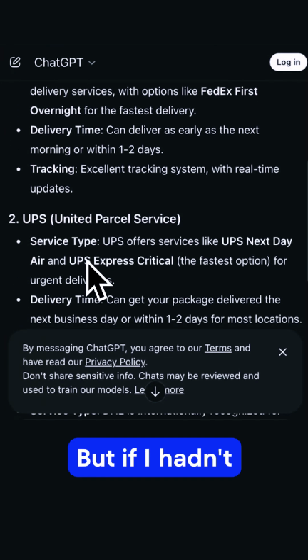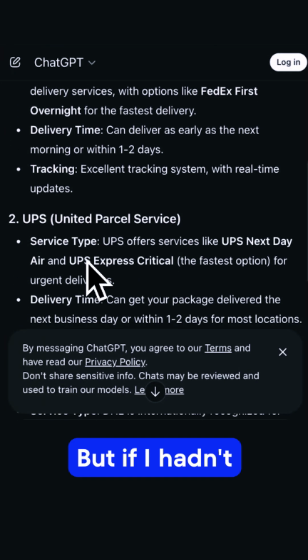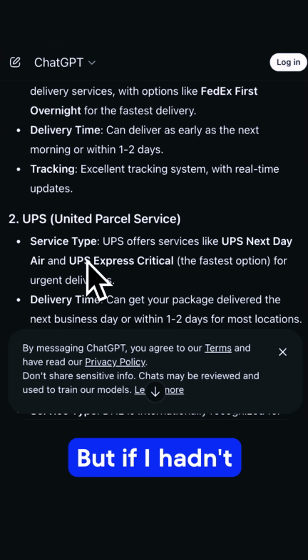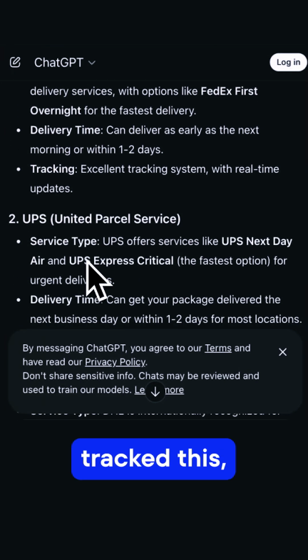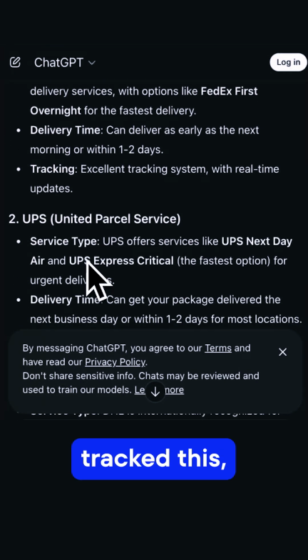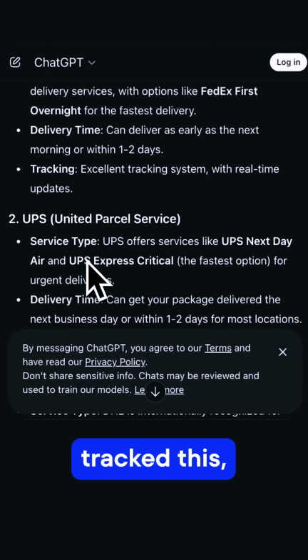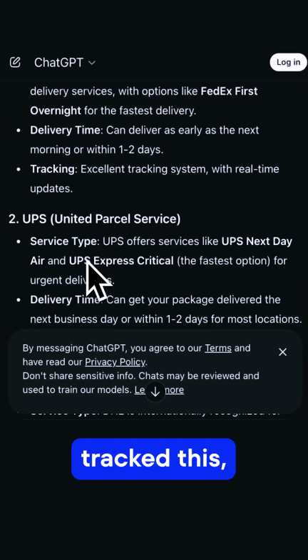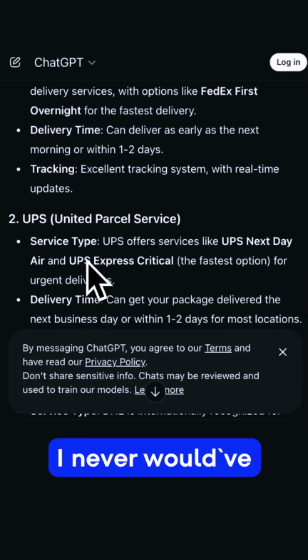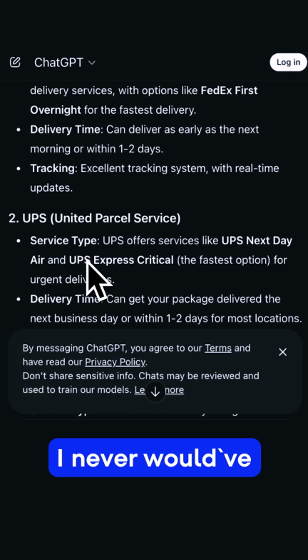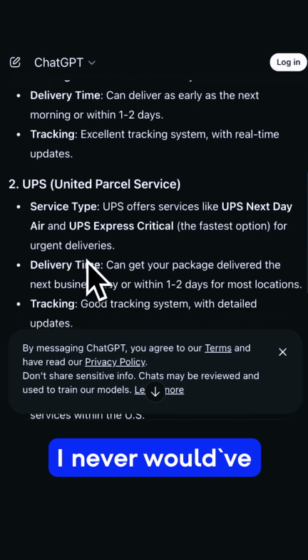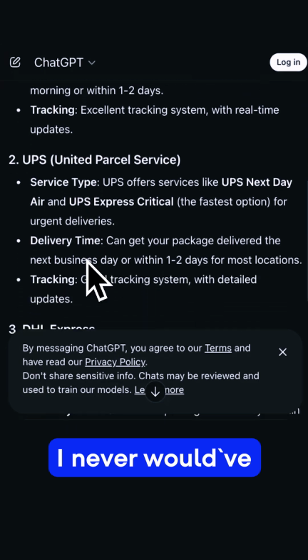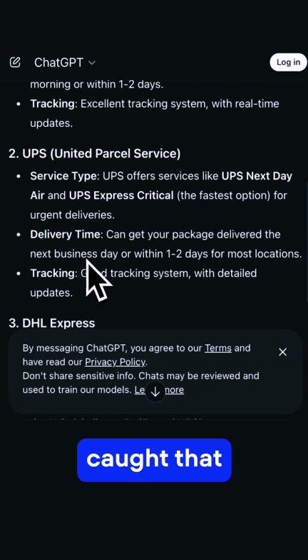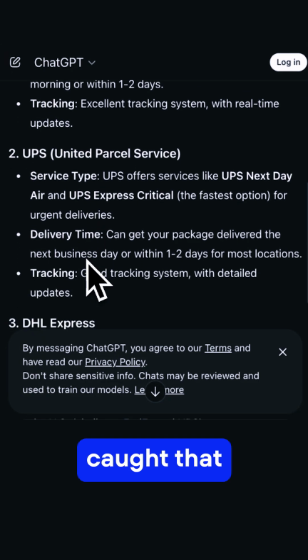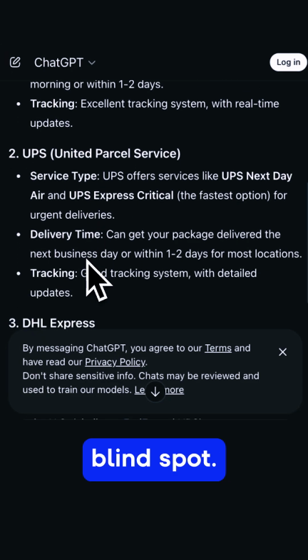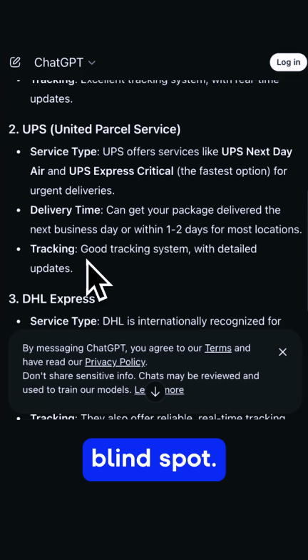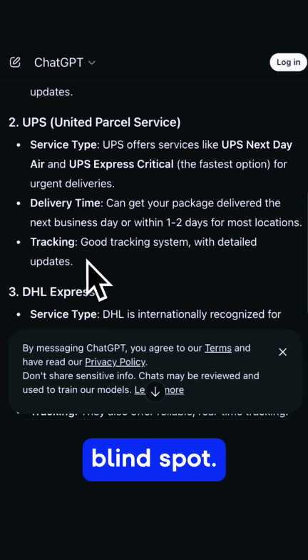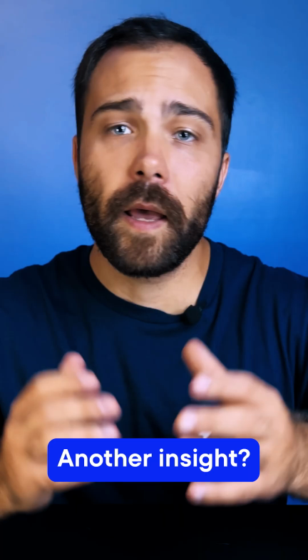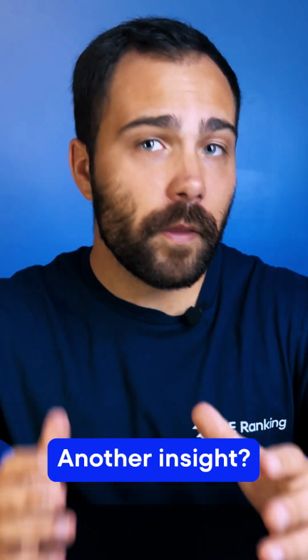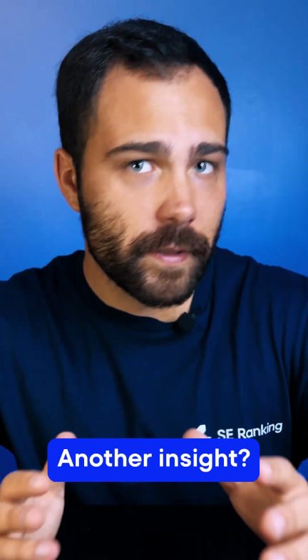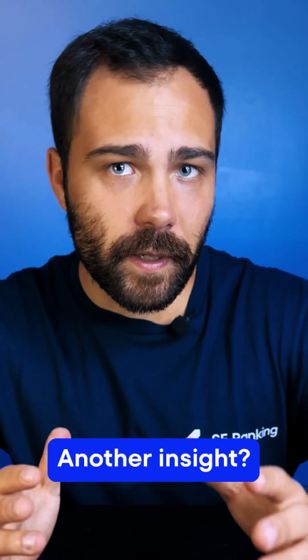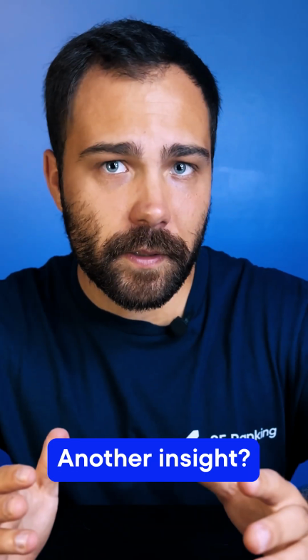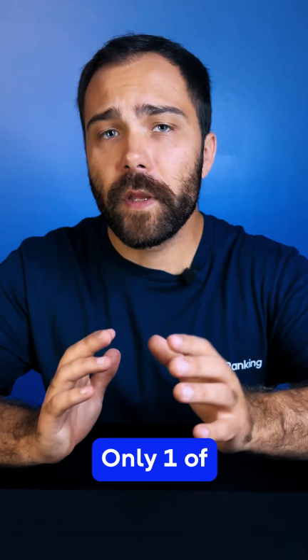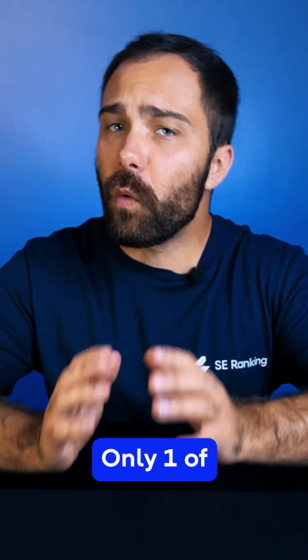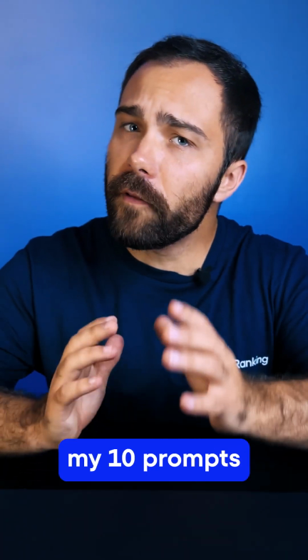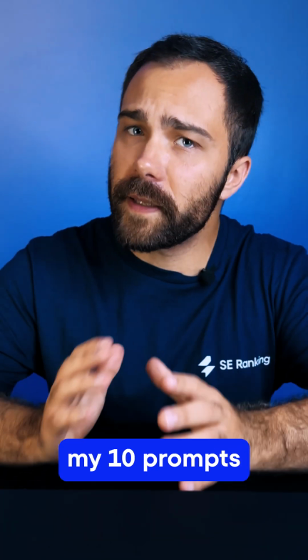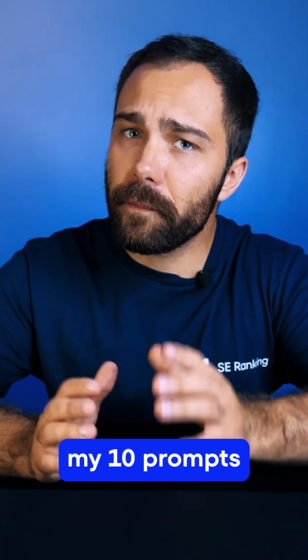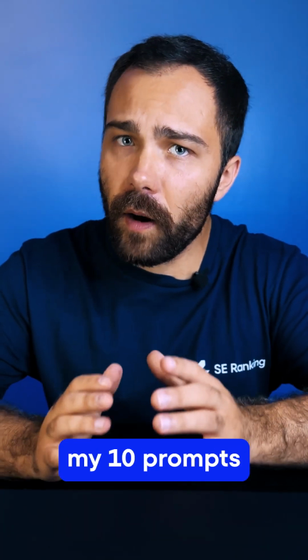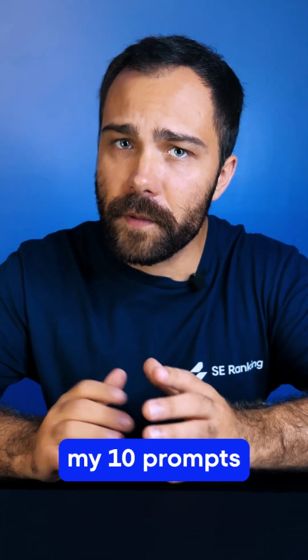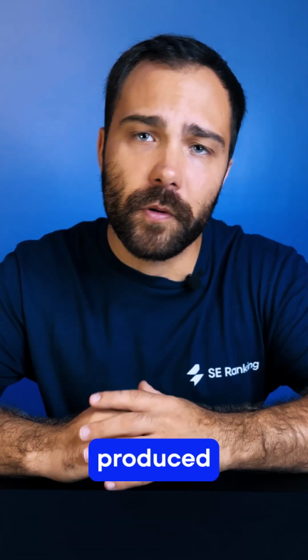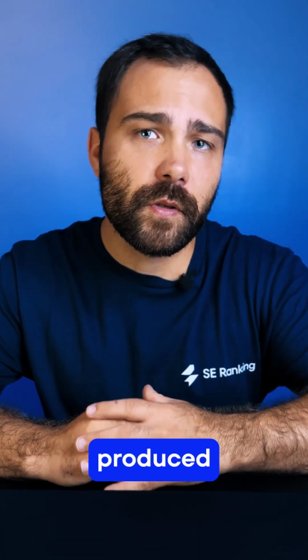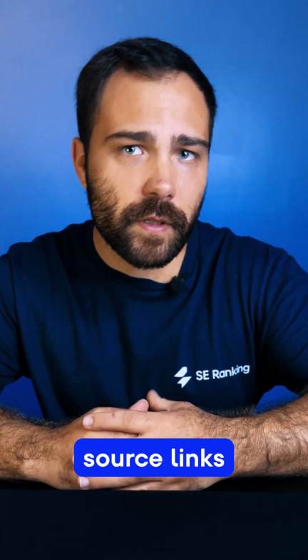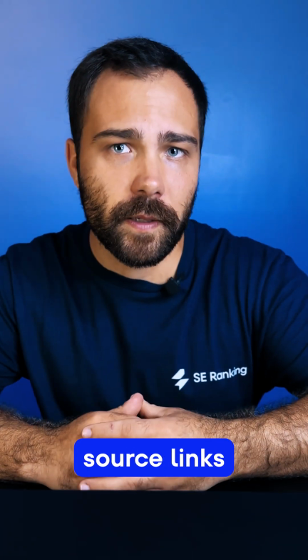ChatGPT thought I was asking about mail delivery services and not online retailers. But if I hadn't tracked this, I never would have caught that blind spot. Another insight: only one of my 10 prompts produced source links.